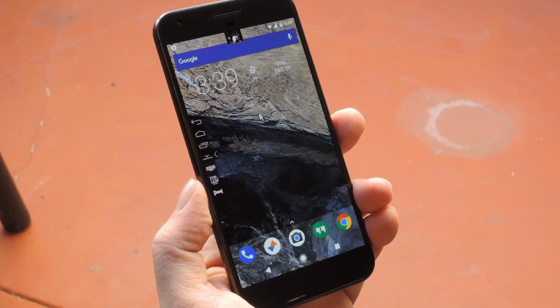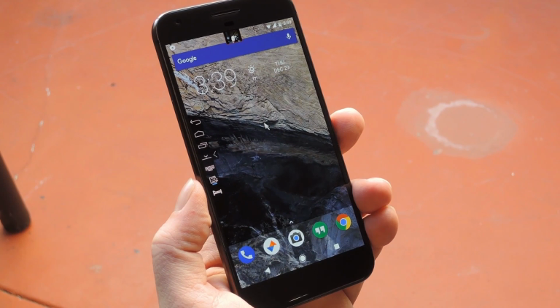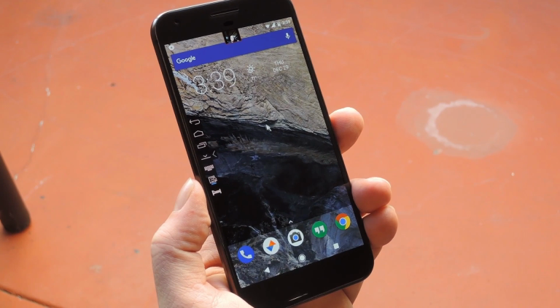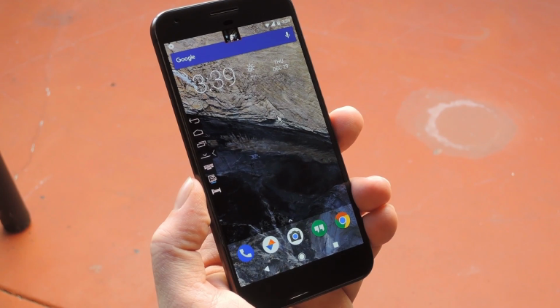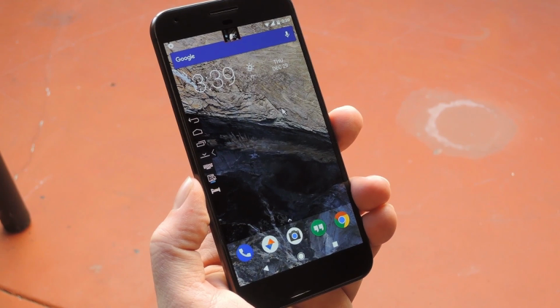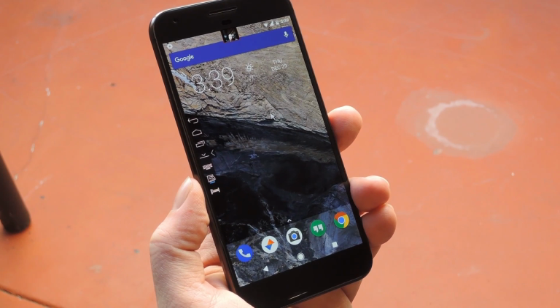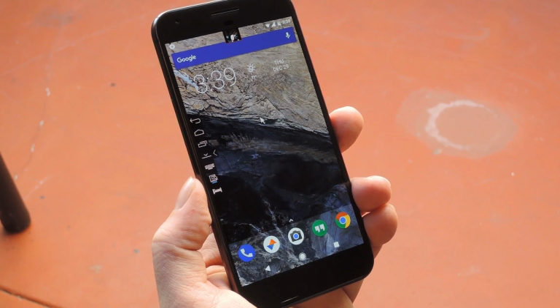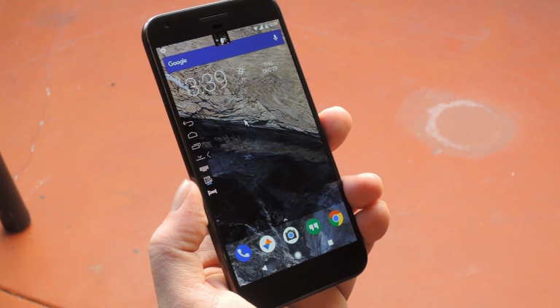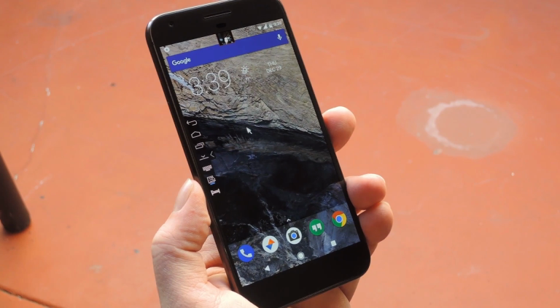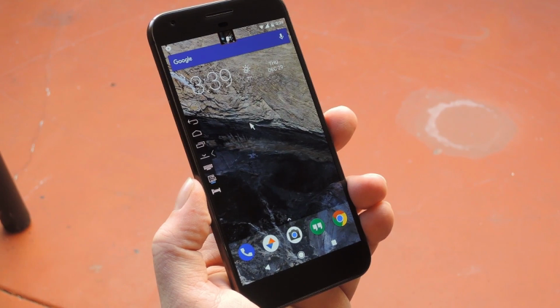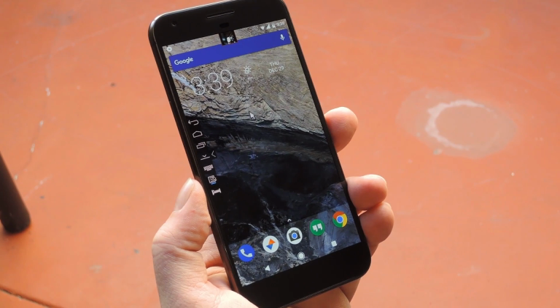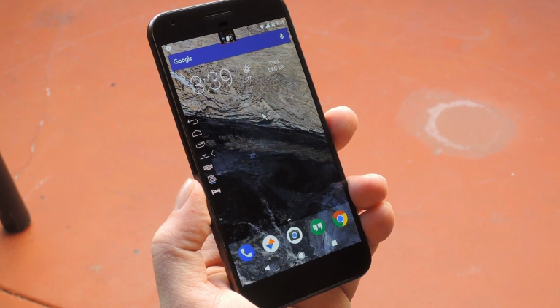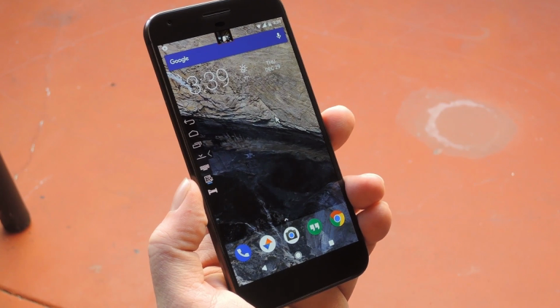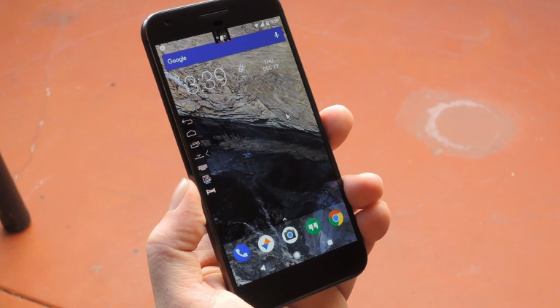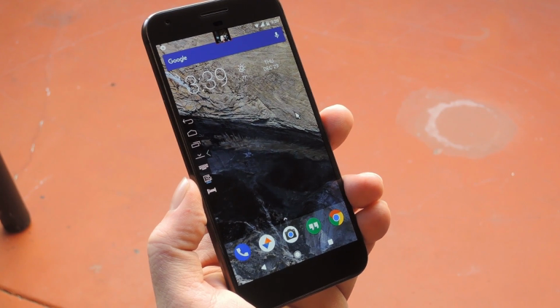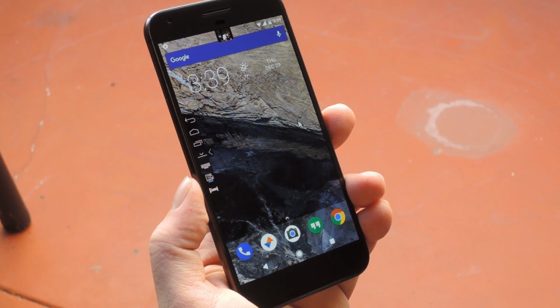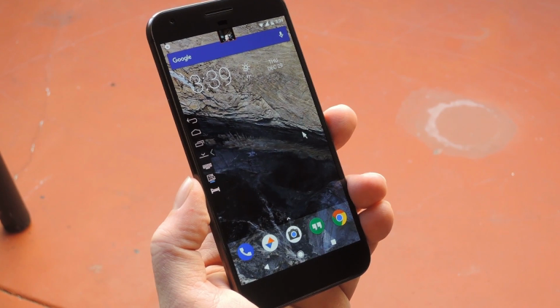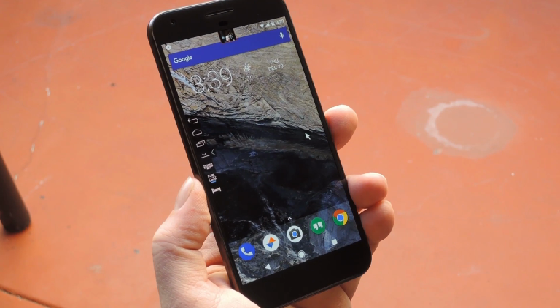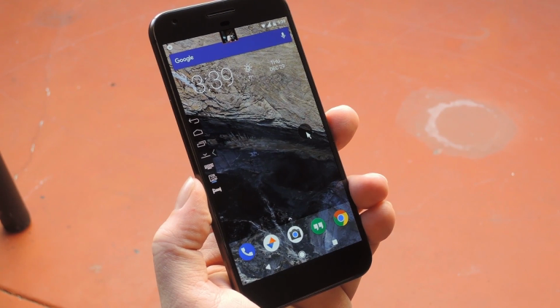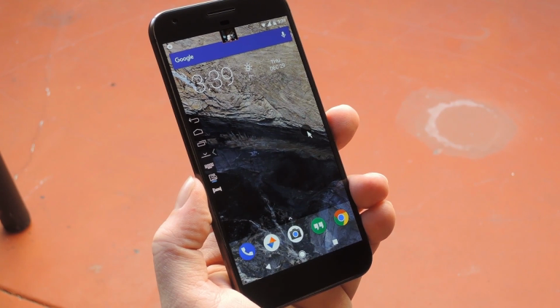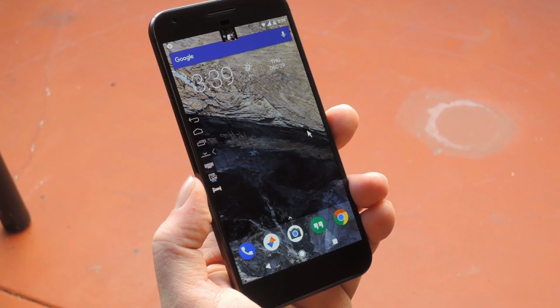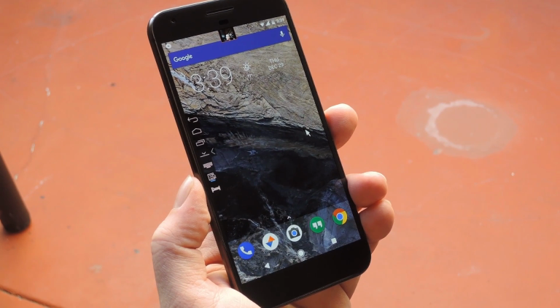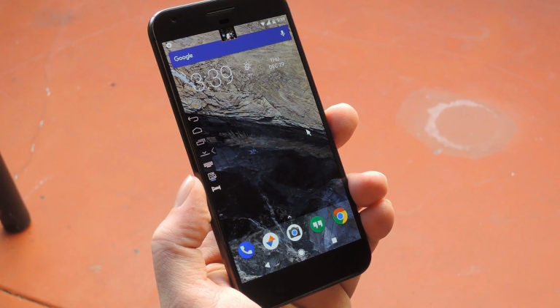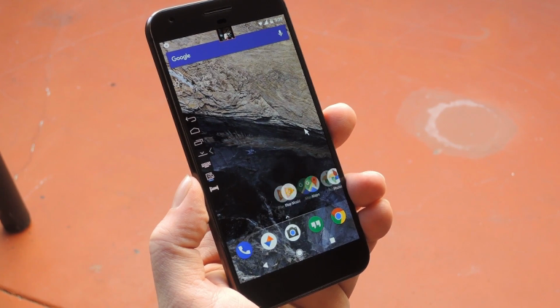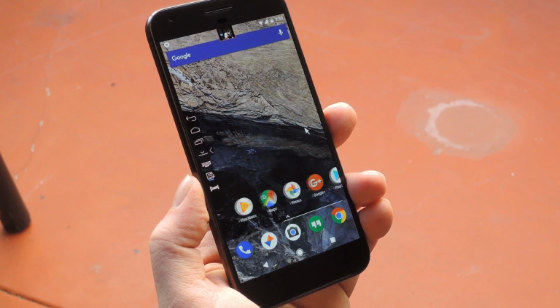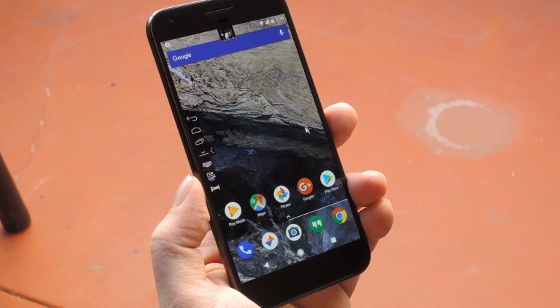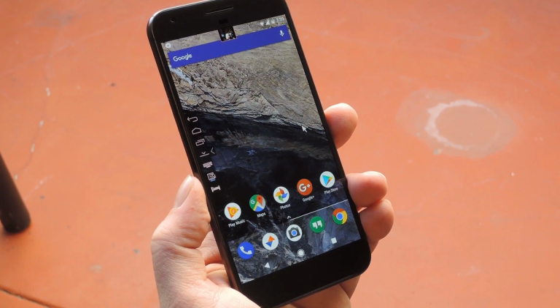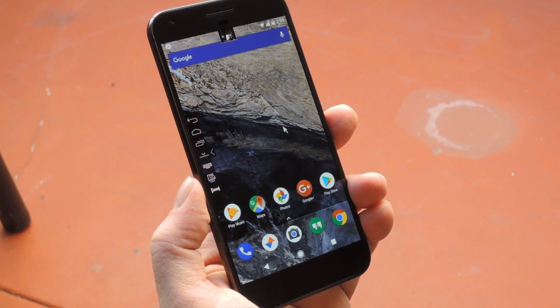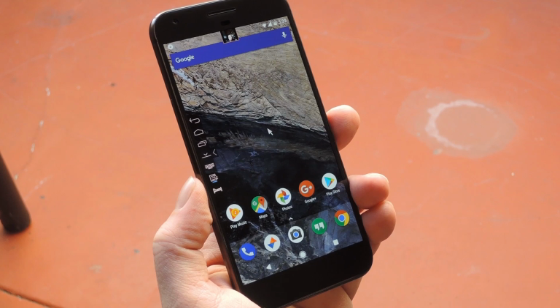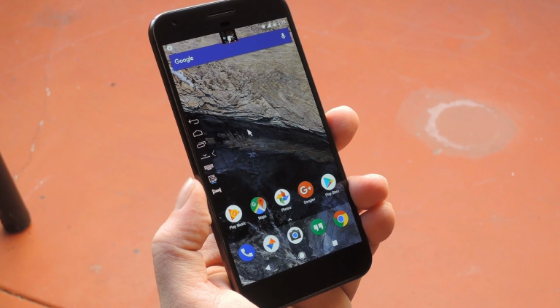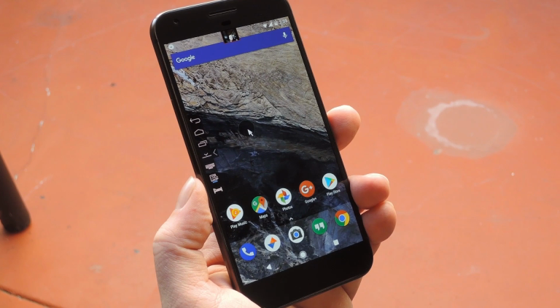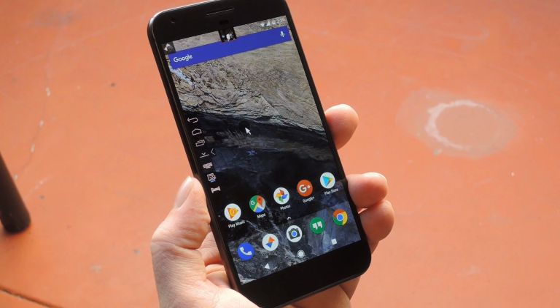Hey, what's up everybody, it's Dallas with Gadget Hacks, and today I'm going to show you how to completely control your Android device using only your eyes.